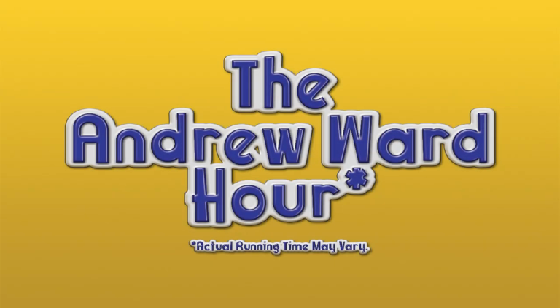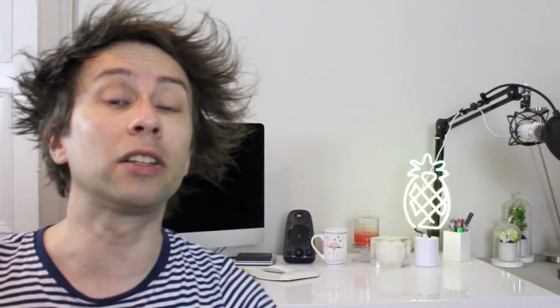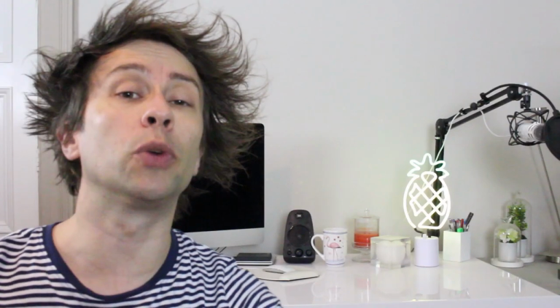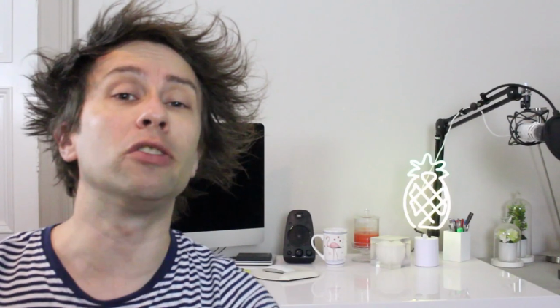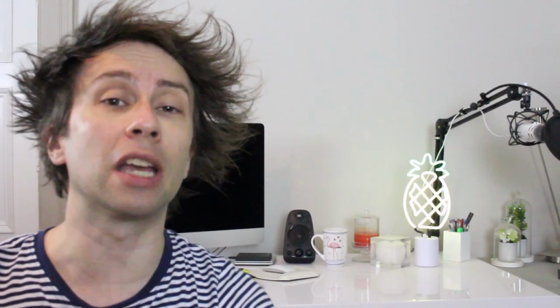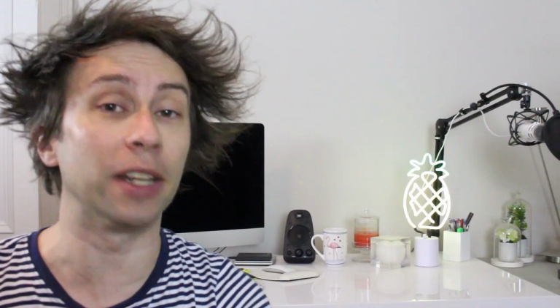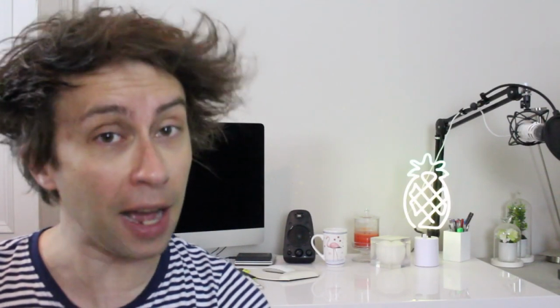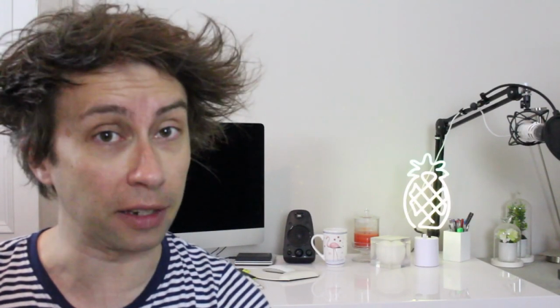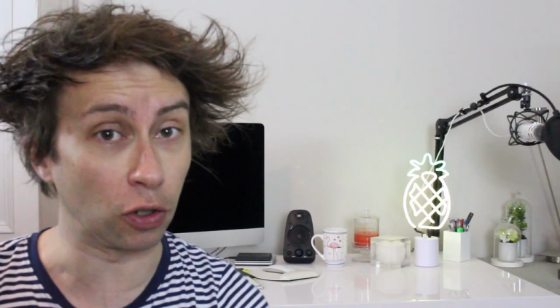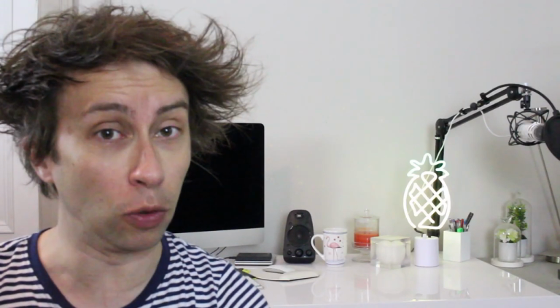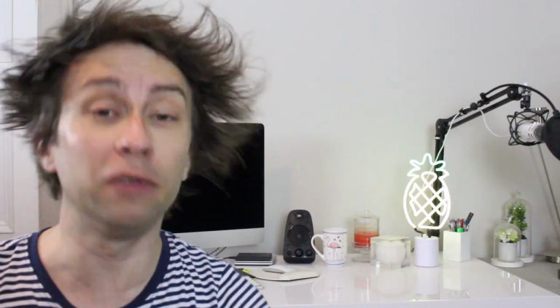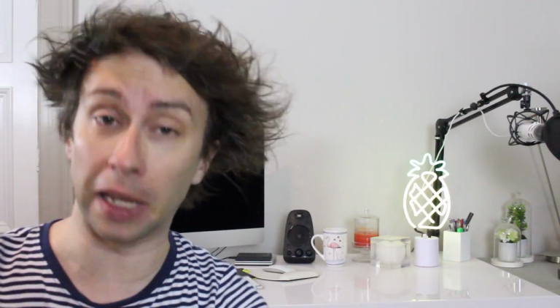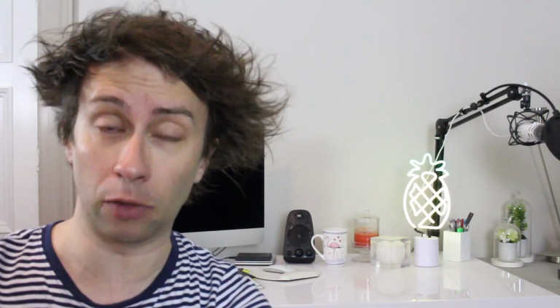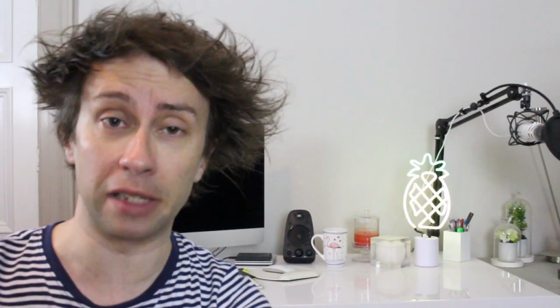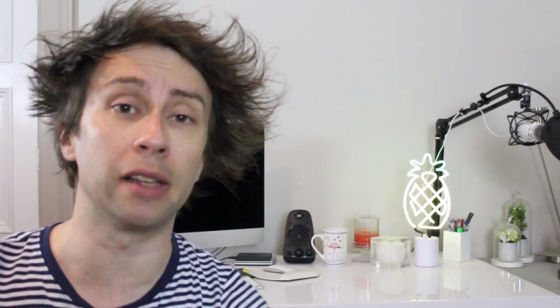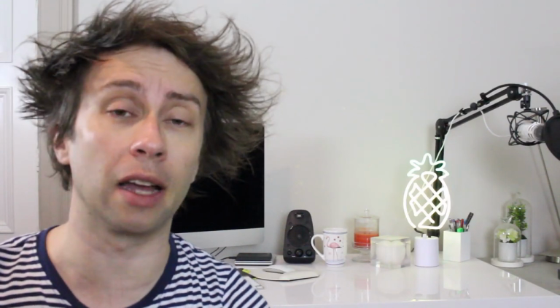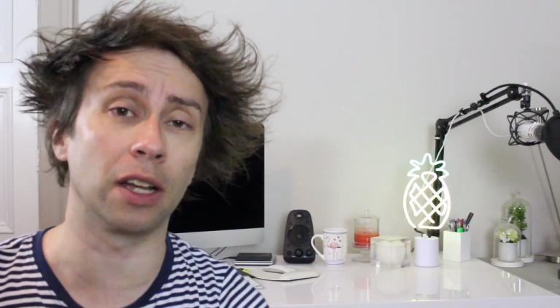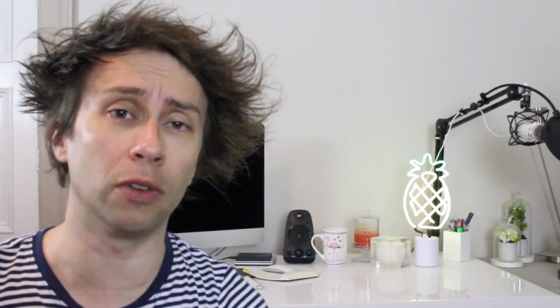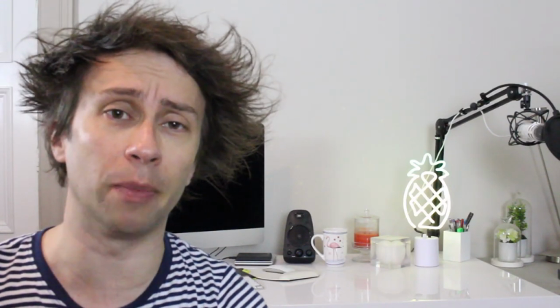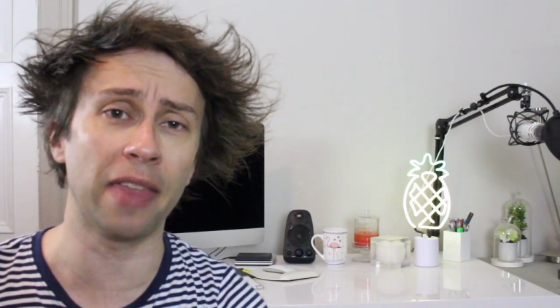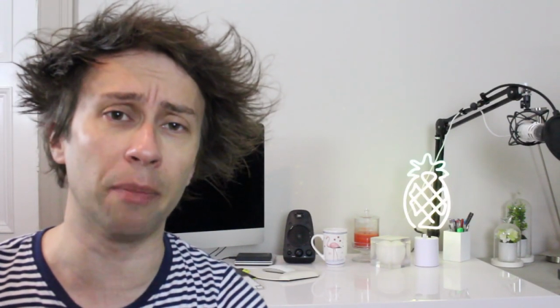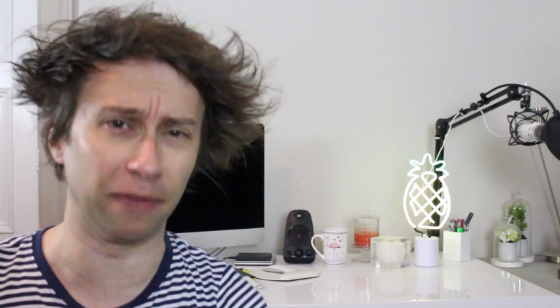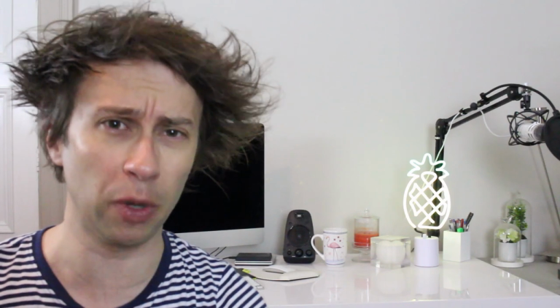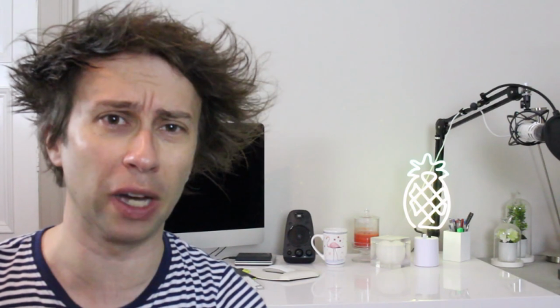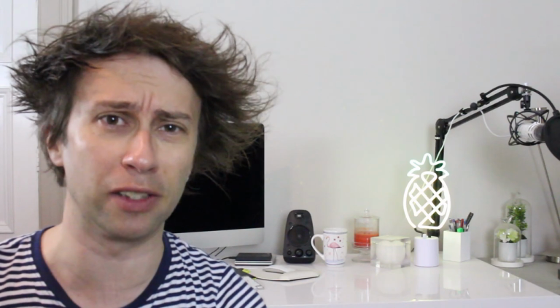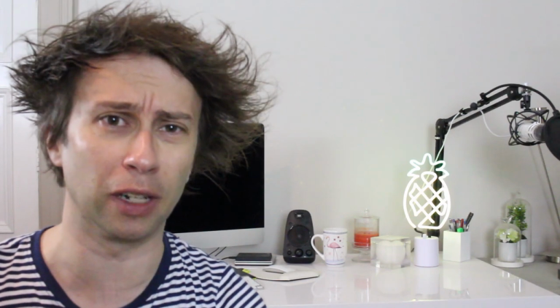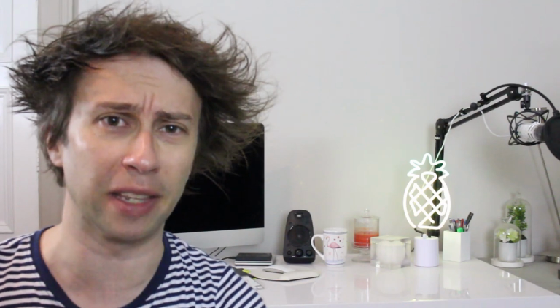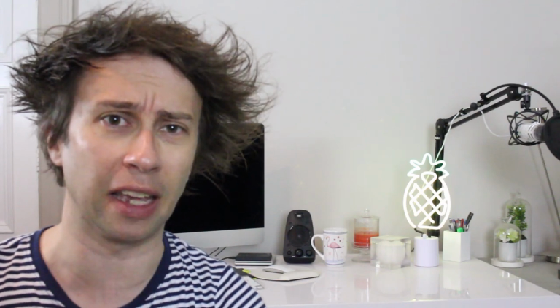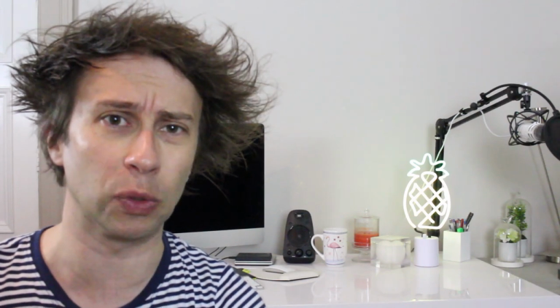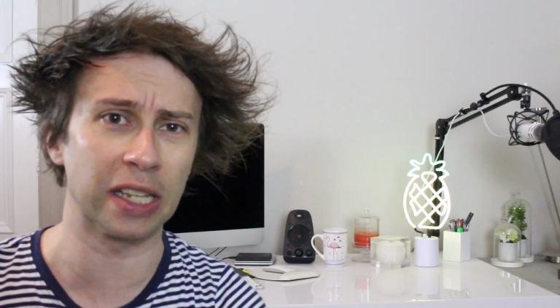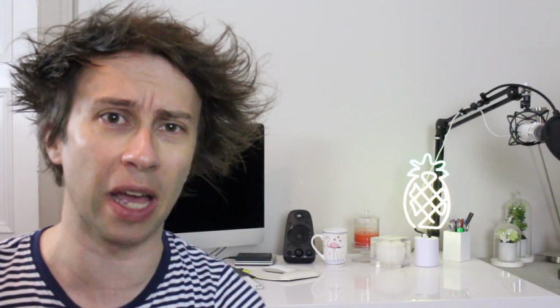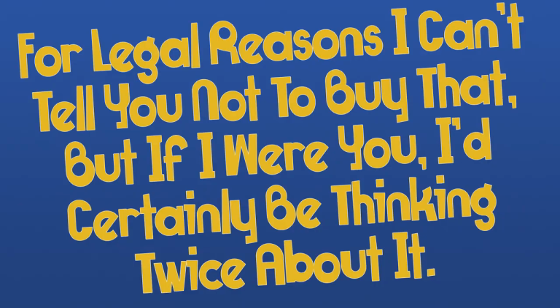Welcome to a new segment I like to call 'For Legal Reasons.' I can't tell you not to buy that, but if I were you I'd certainly be thinking twice about it.